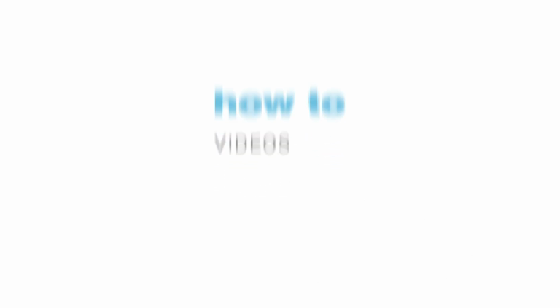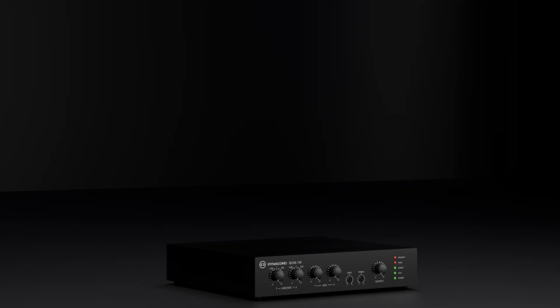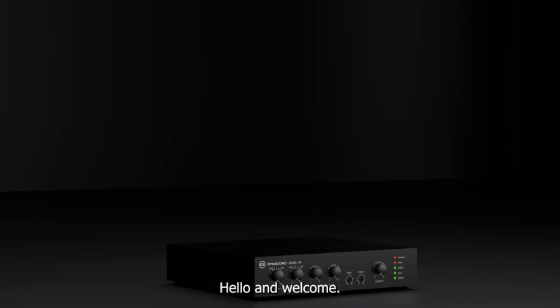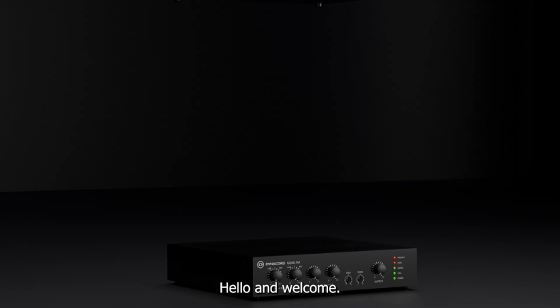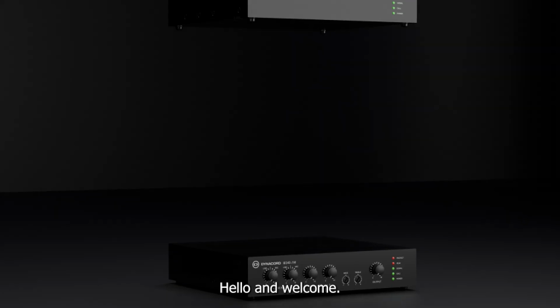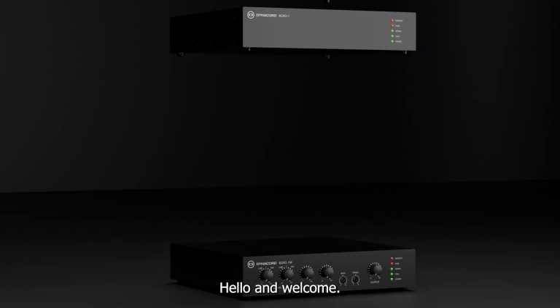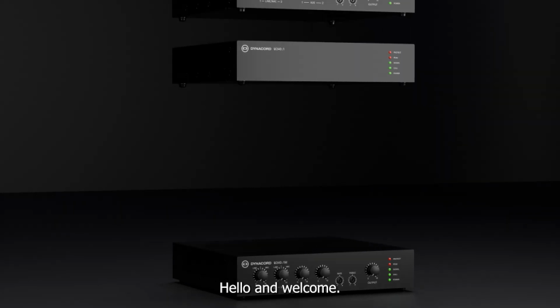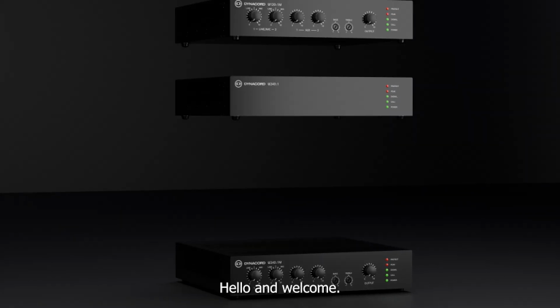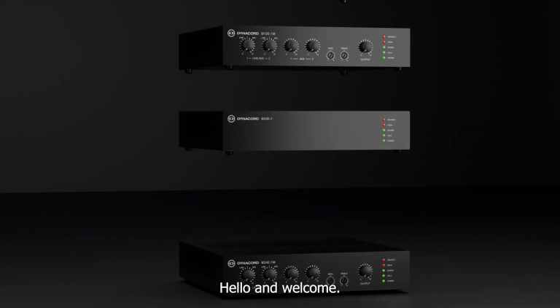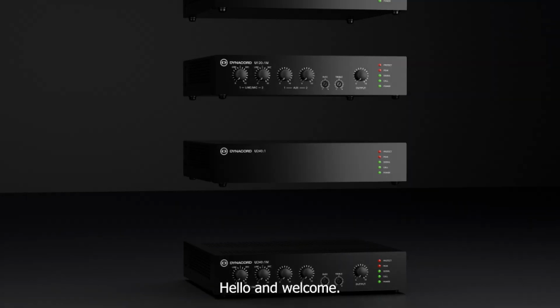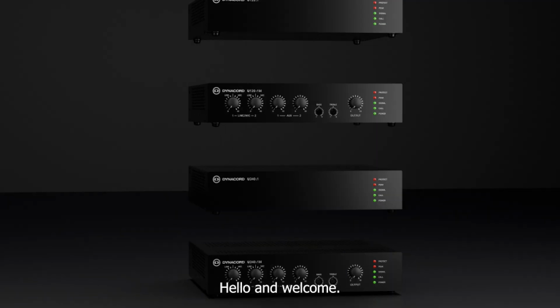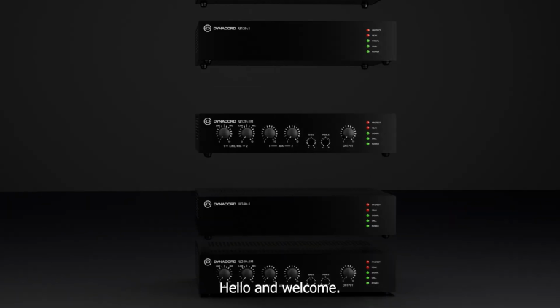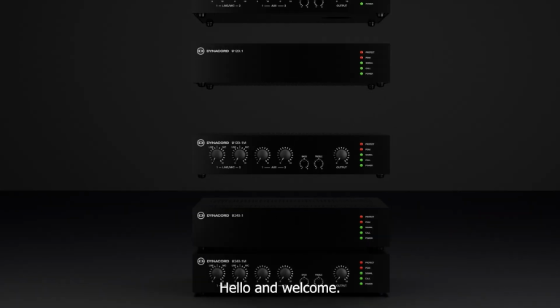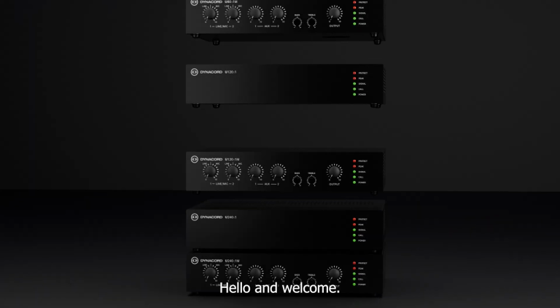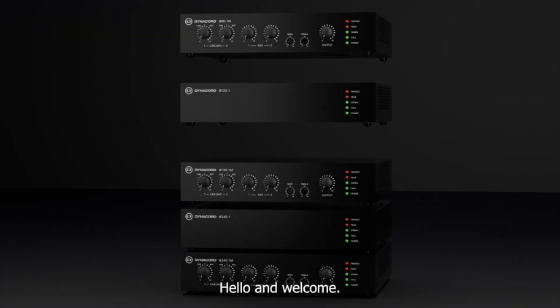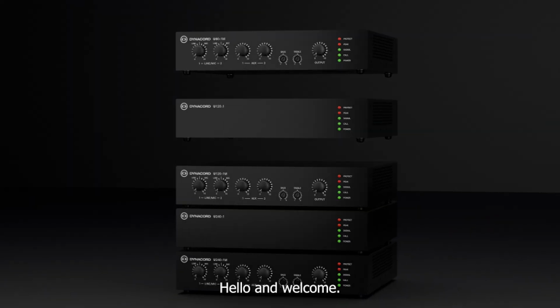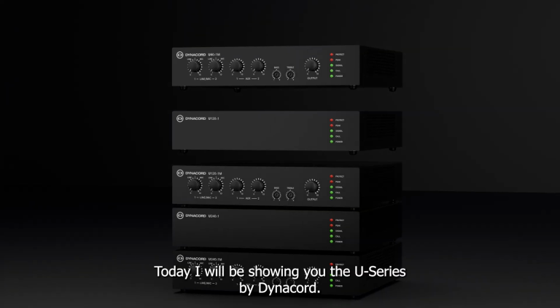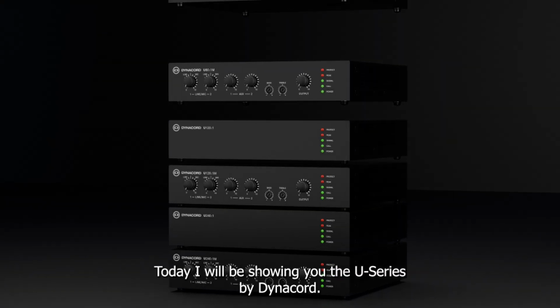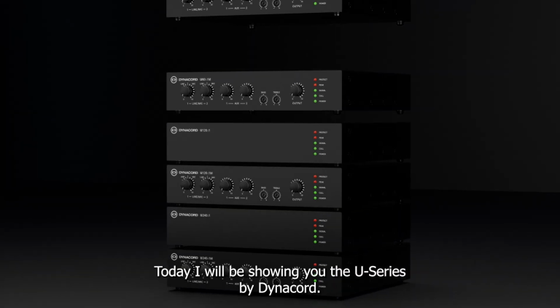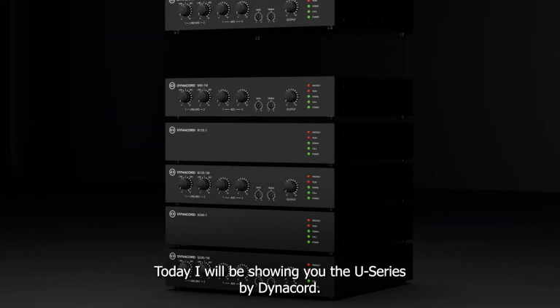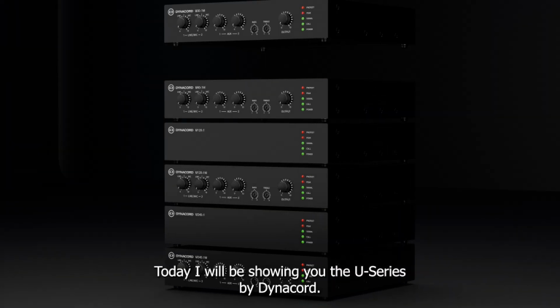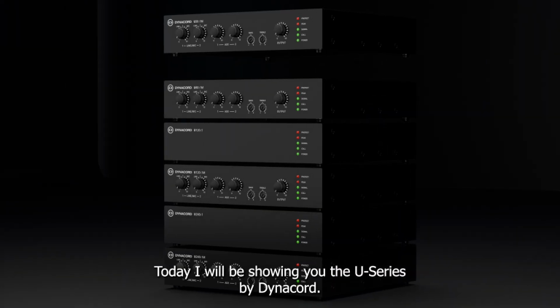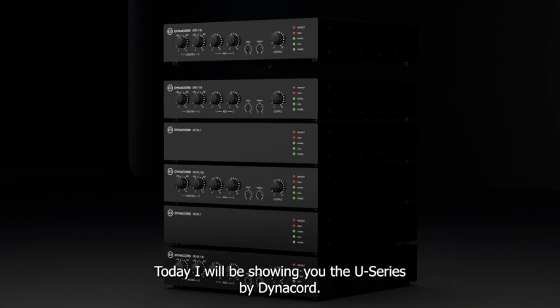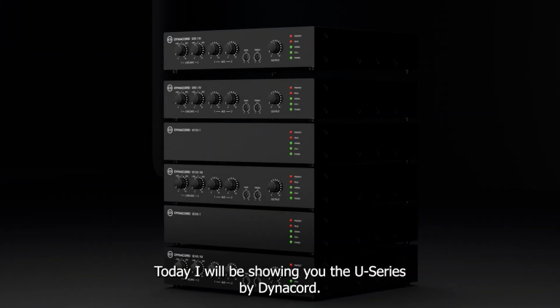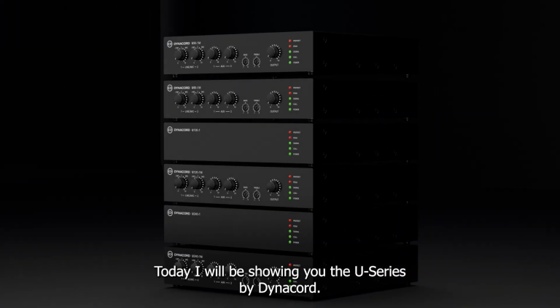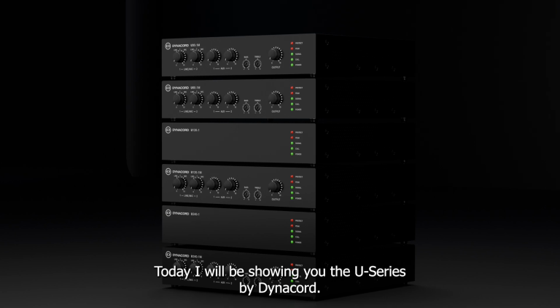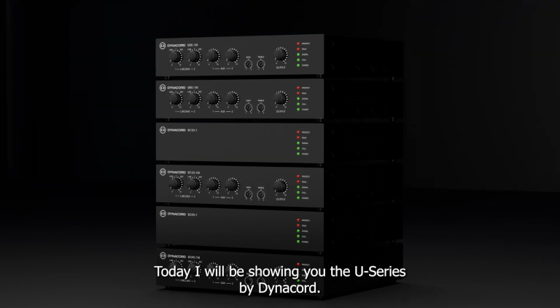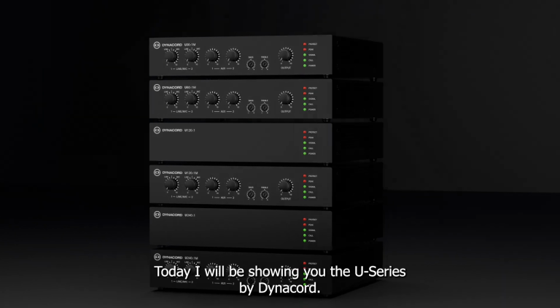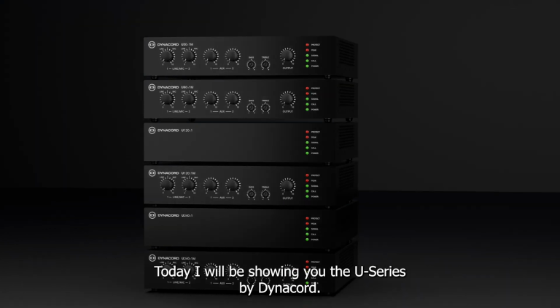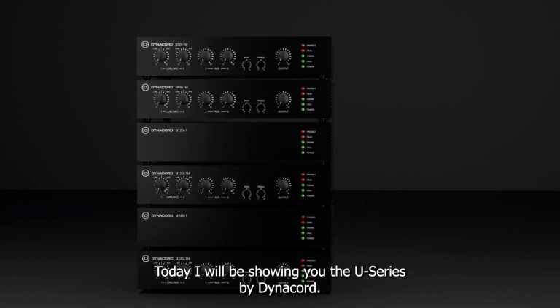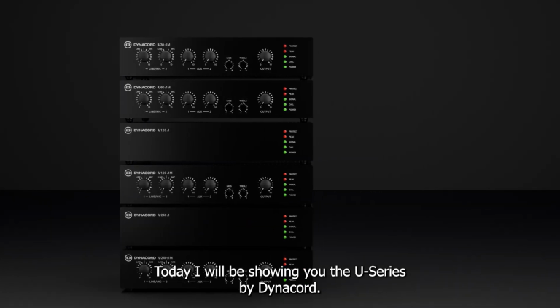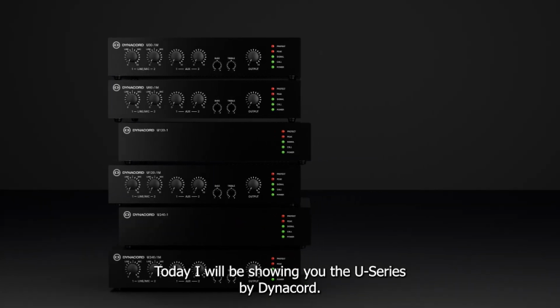Hello, and welcome. Today I will be showing you the U-Series by Dynacord.